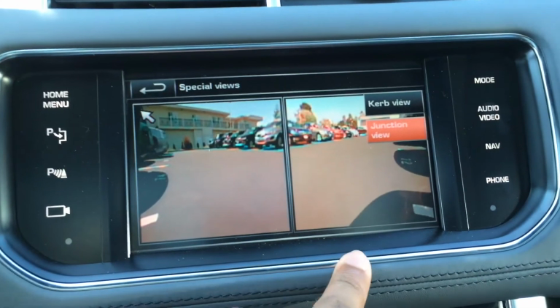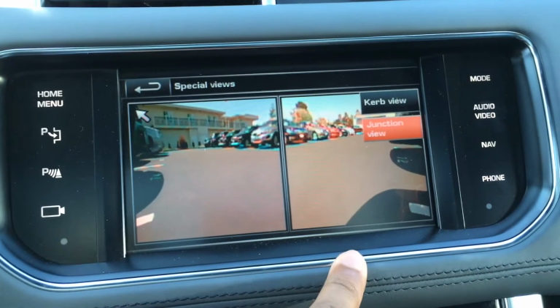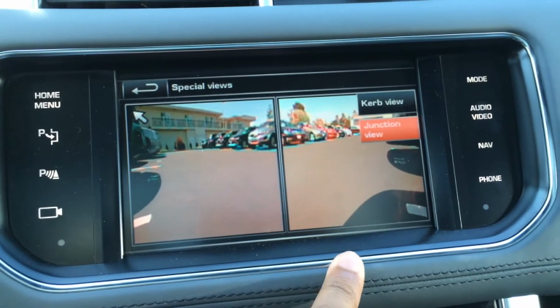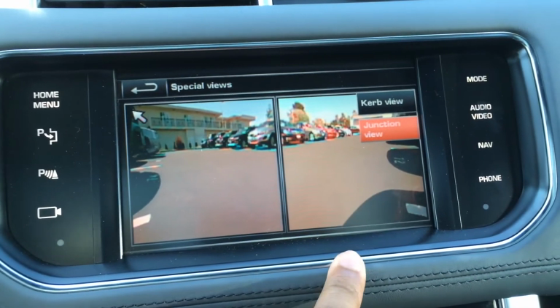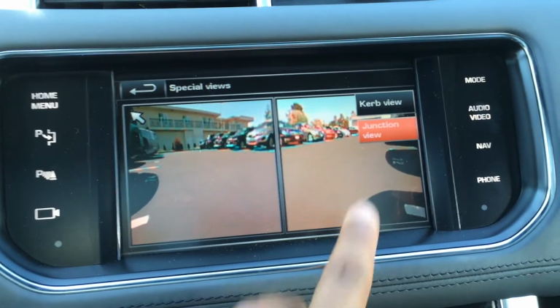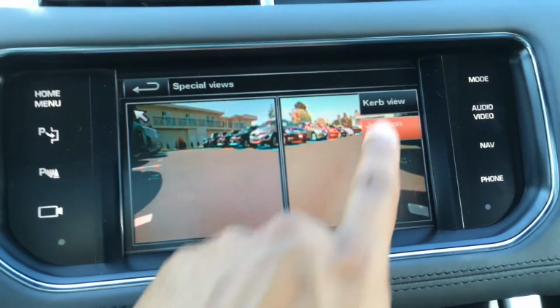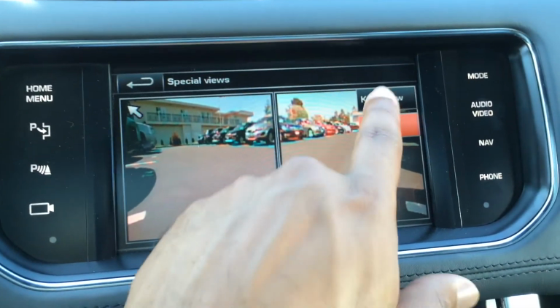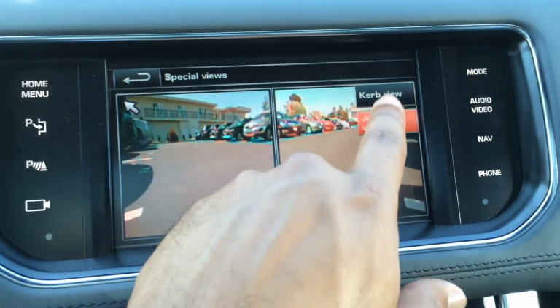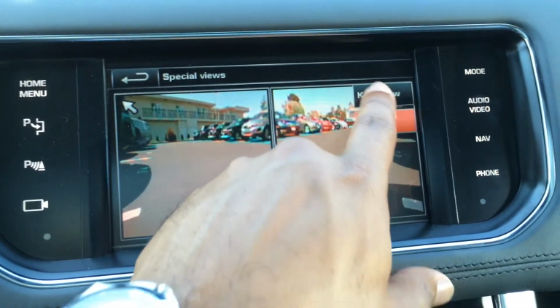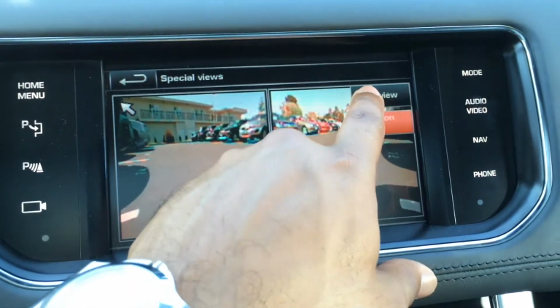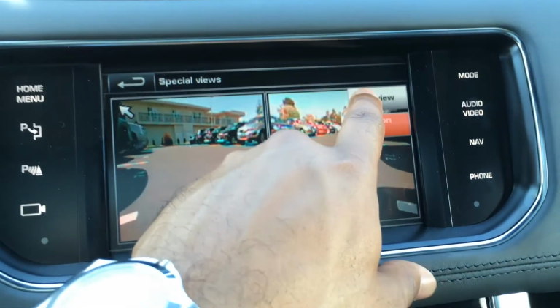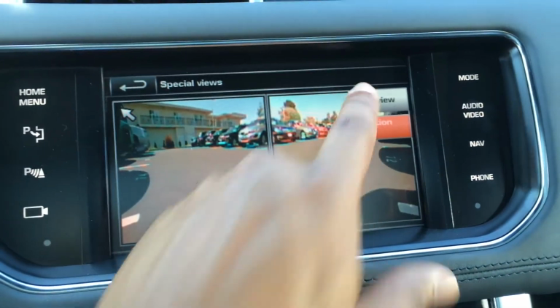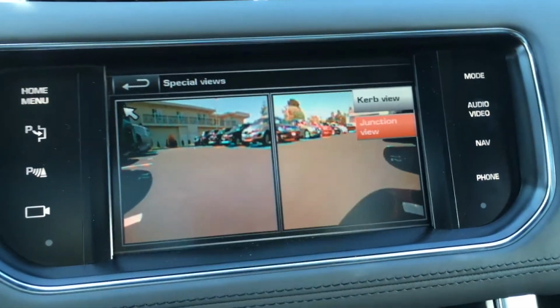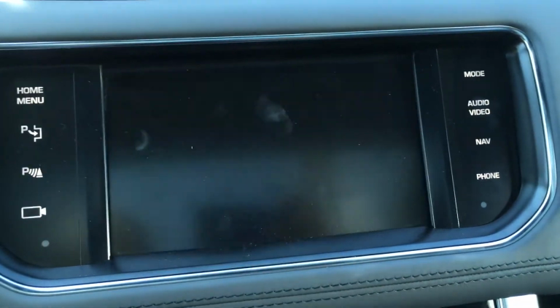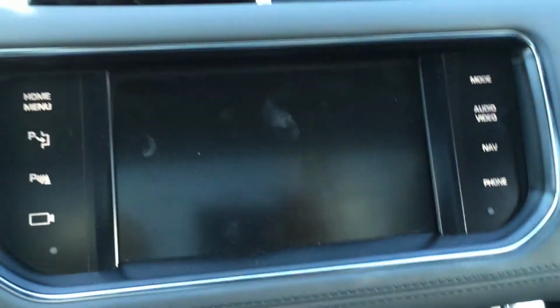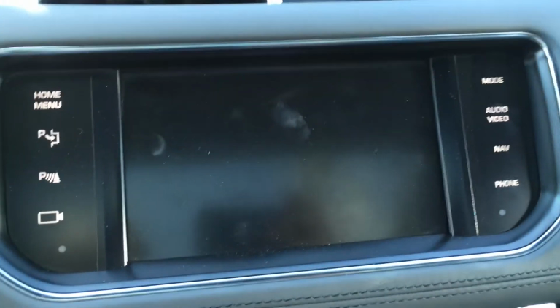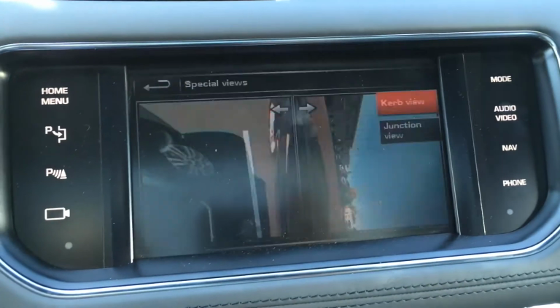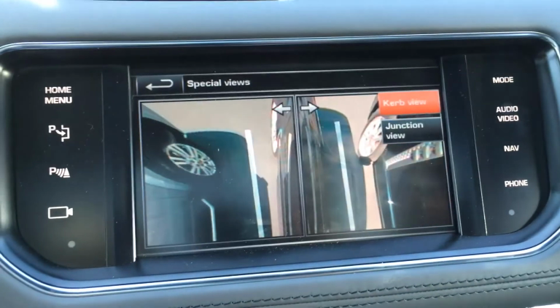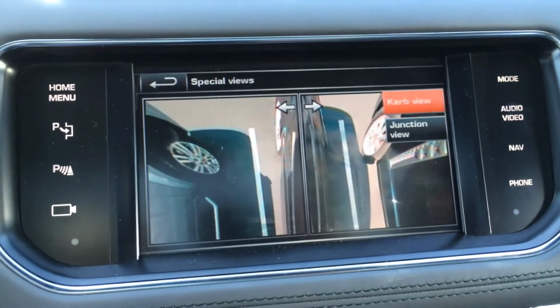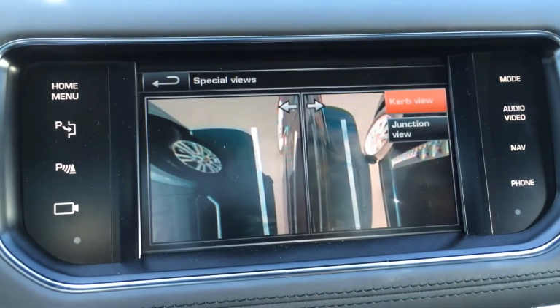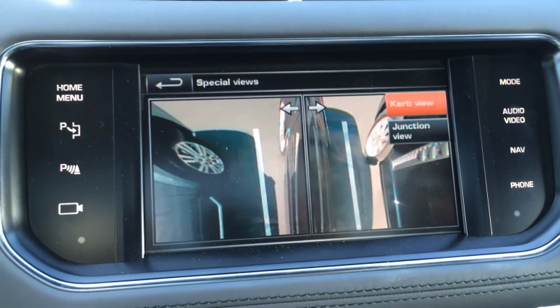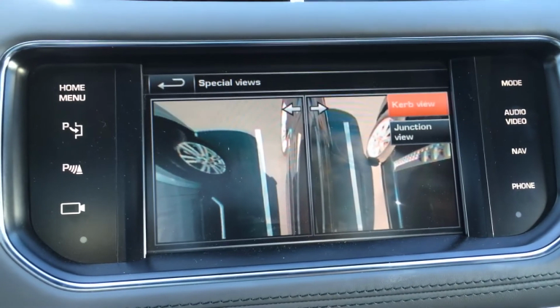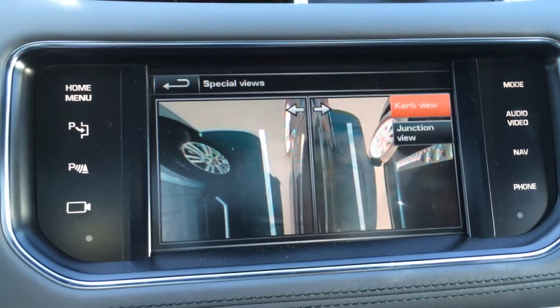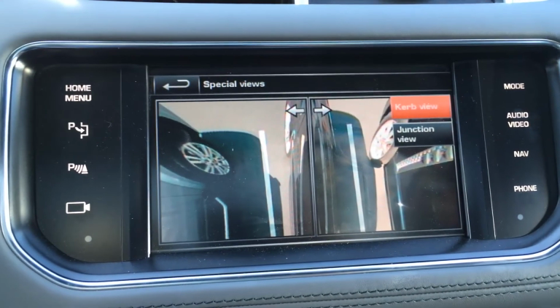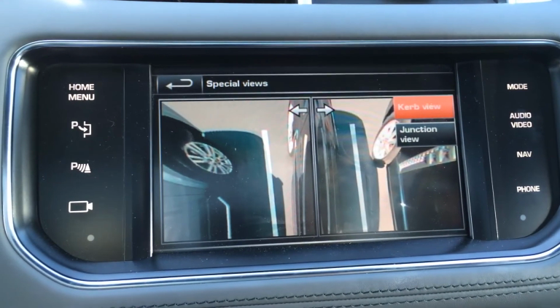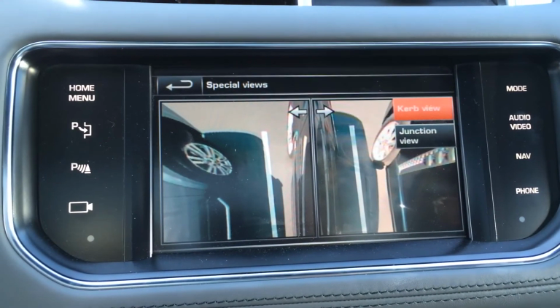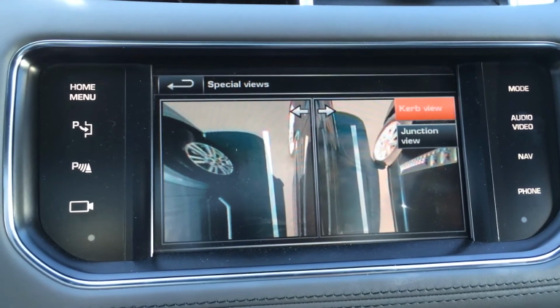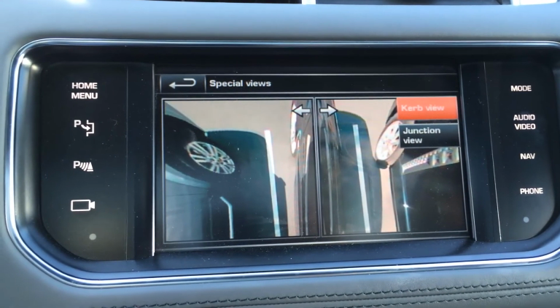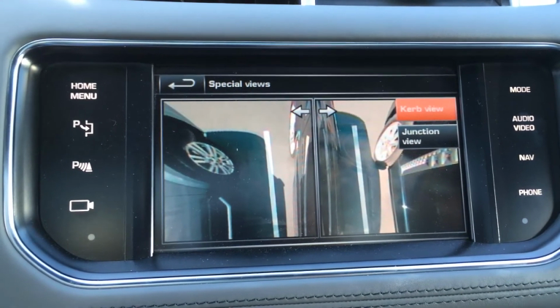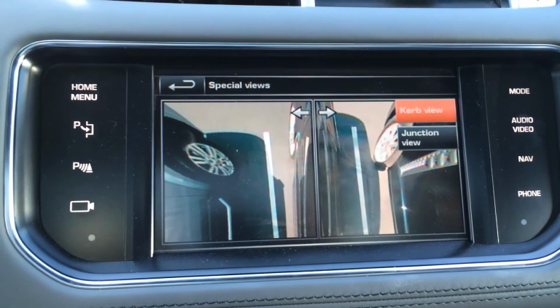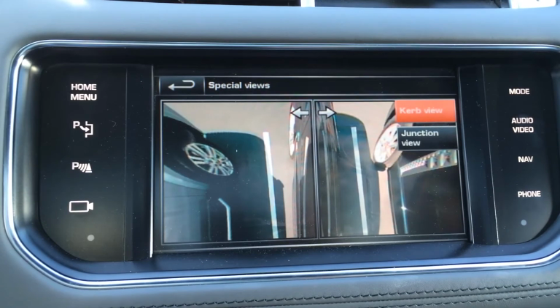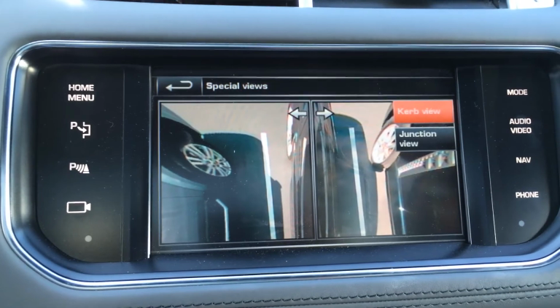If you press, you can go to curve view, which will show the sides of the car.